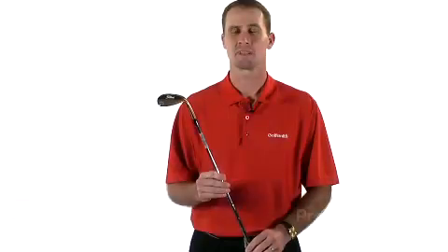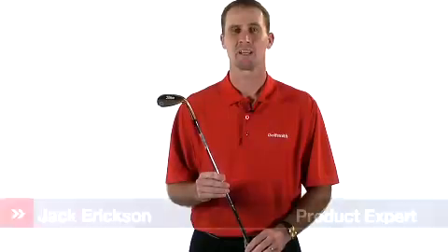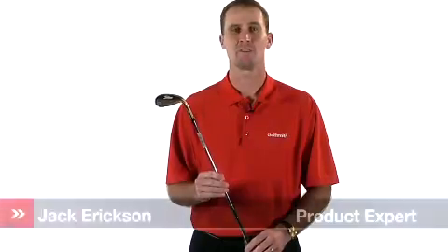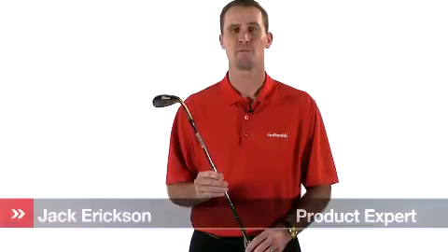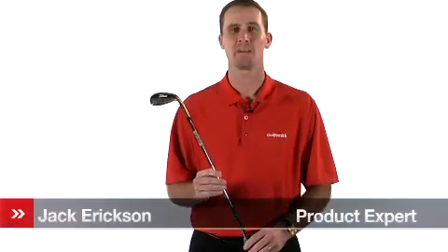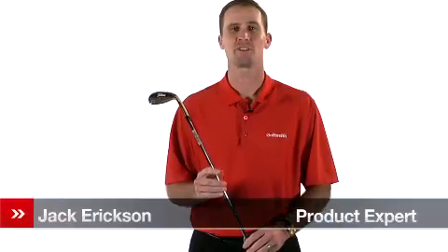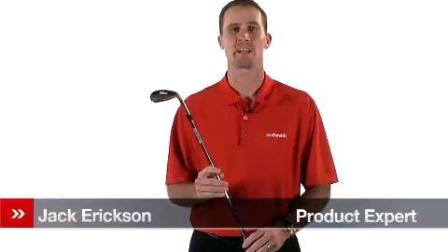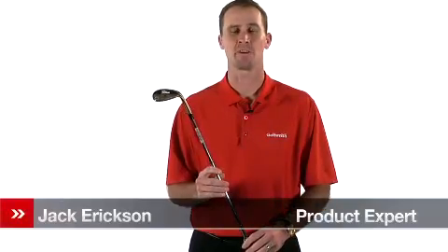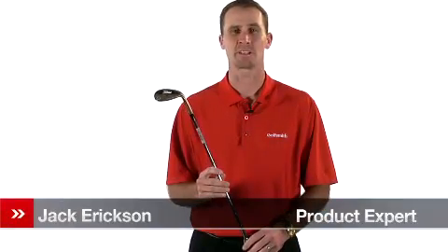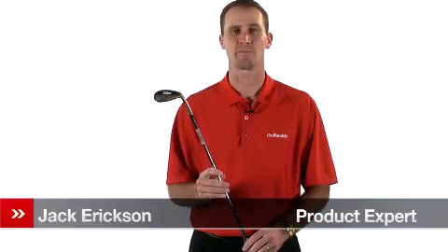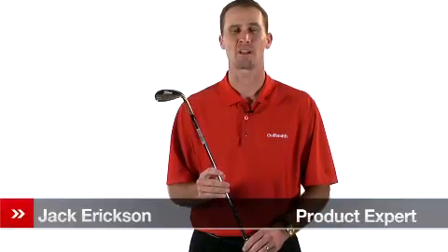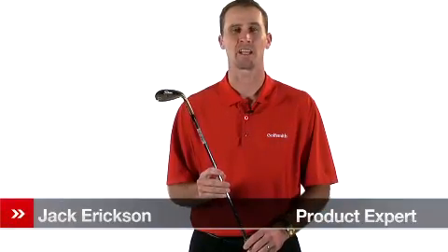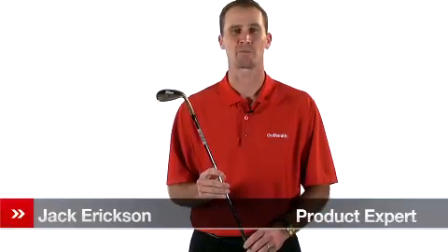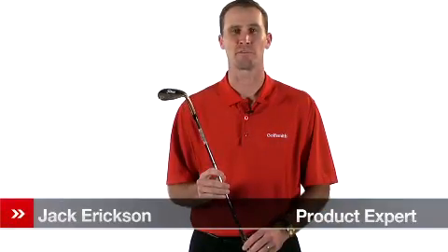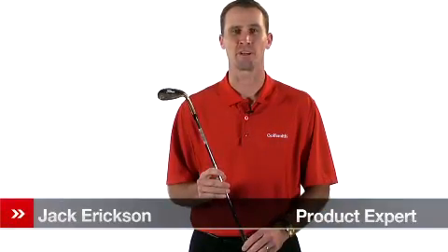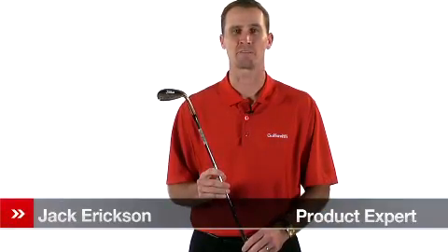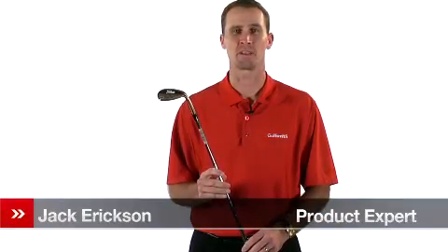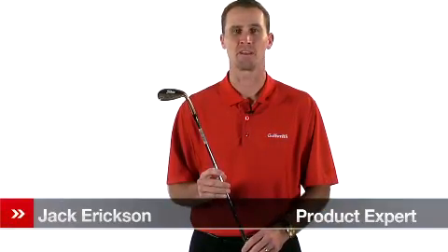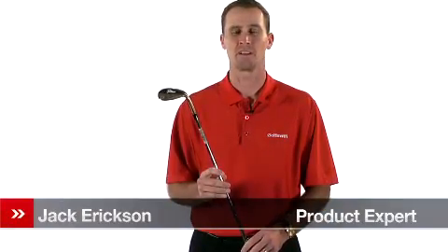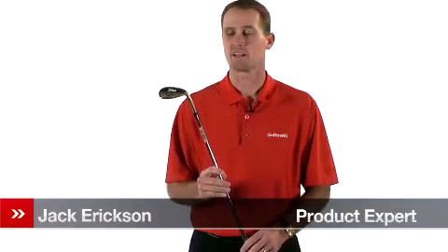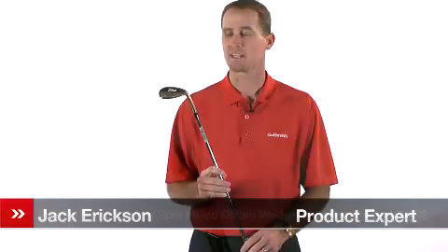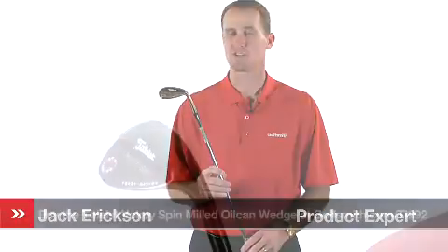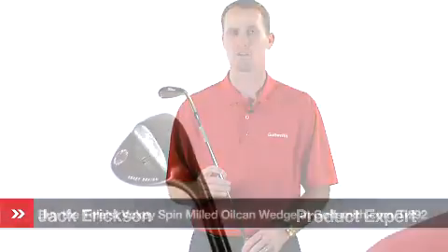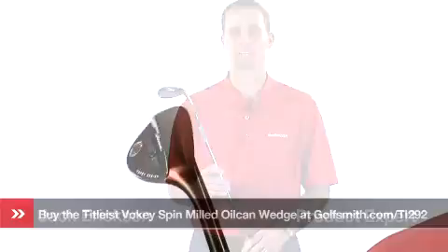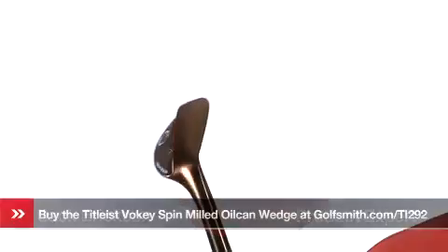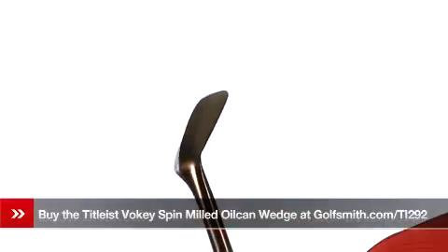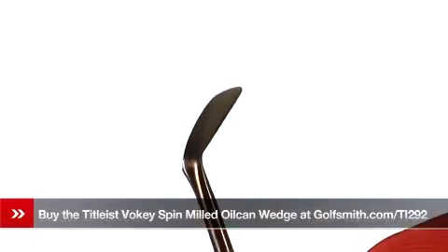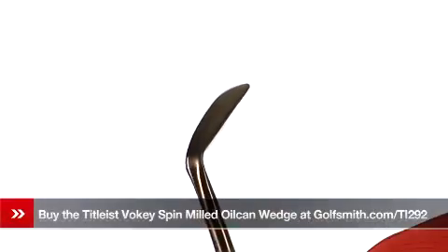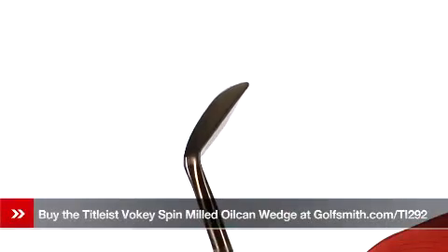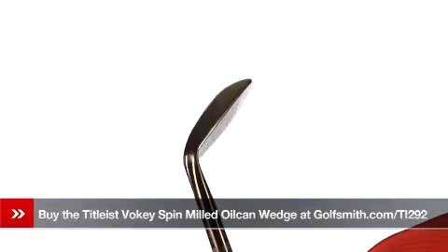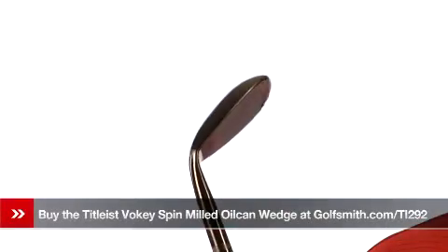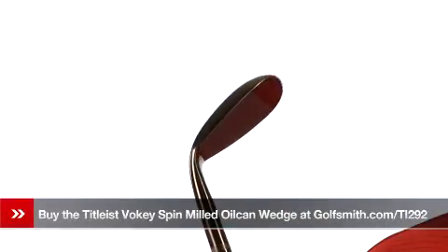Hello, my name is Jack Erickson, product expert for Golfsmith. I'd like to show you the Titleist Vokey spin milled wedge.